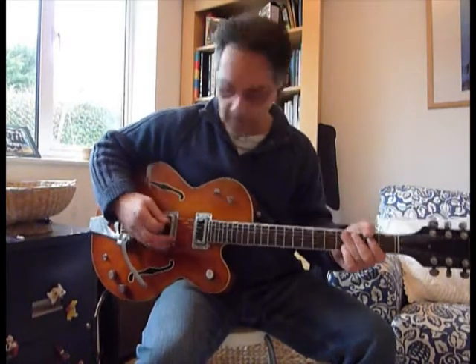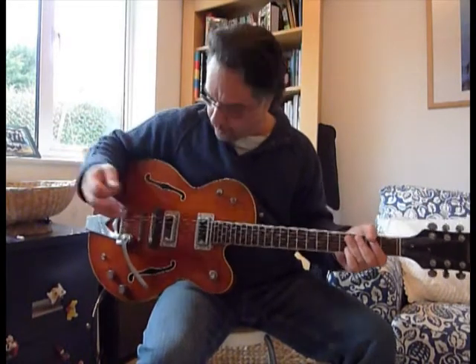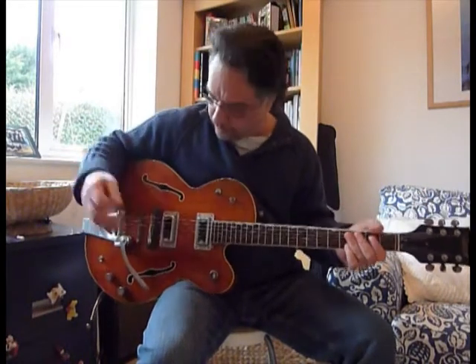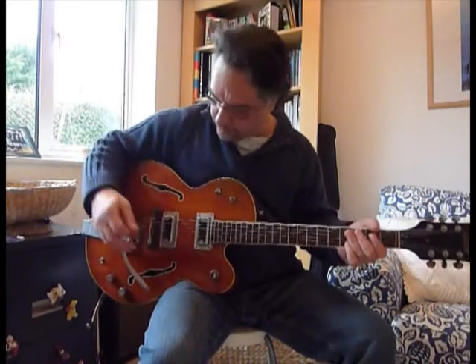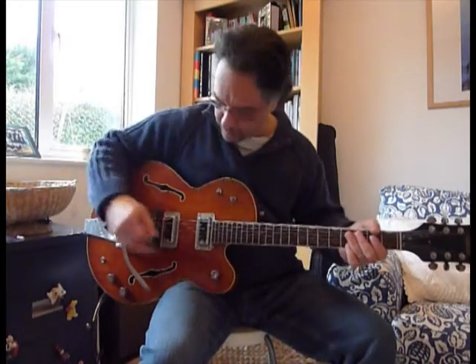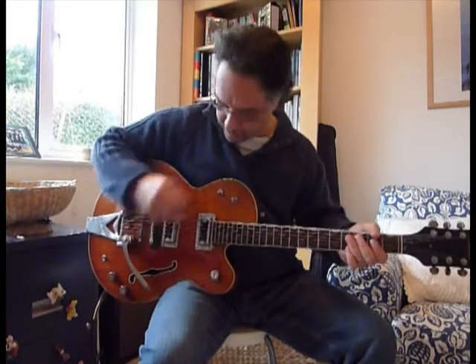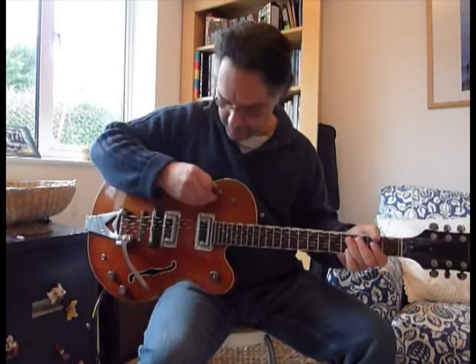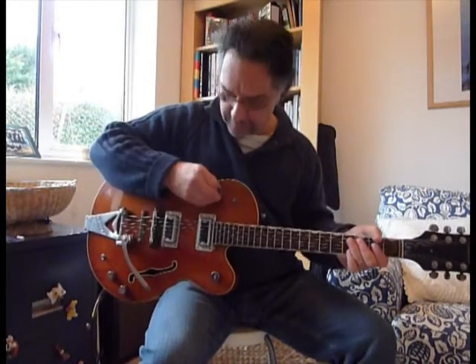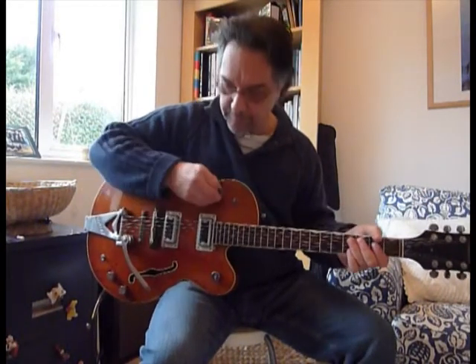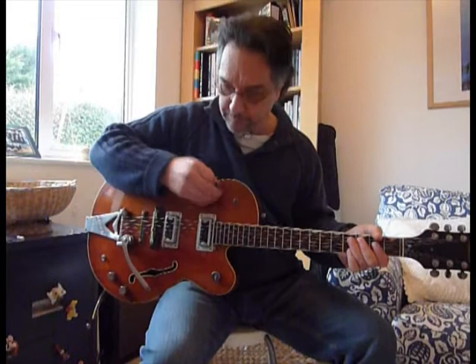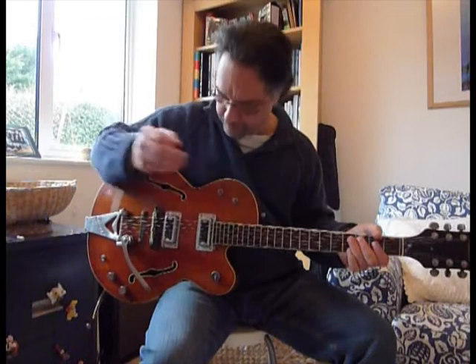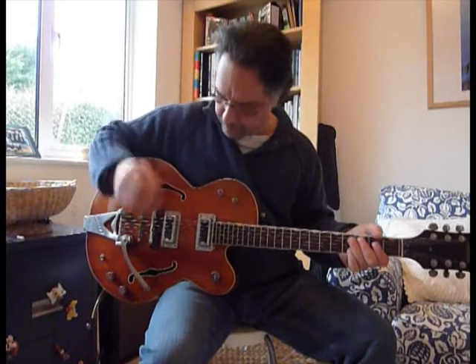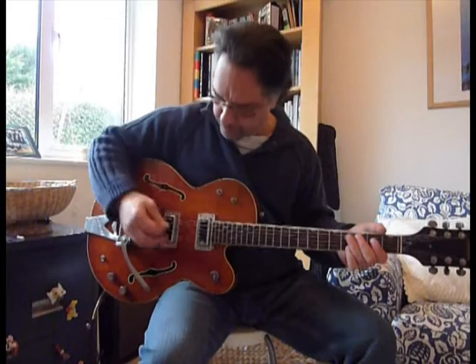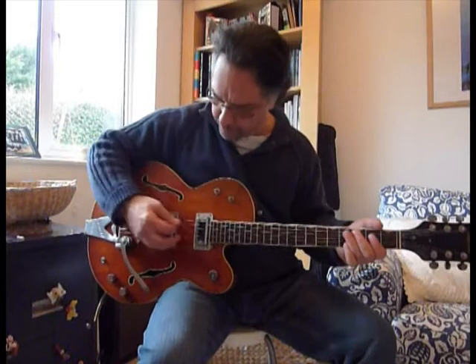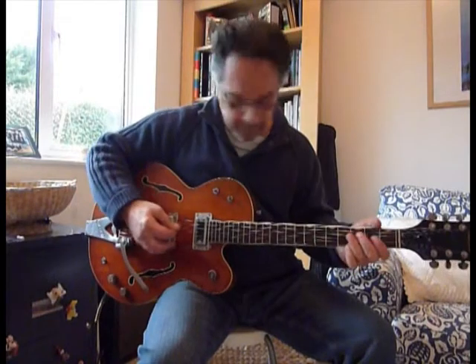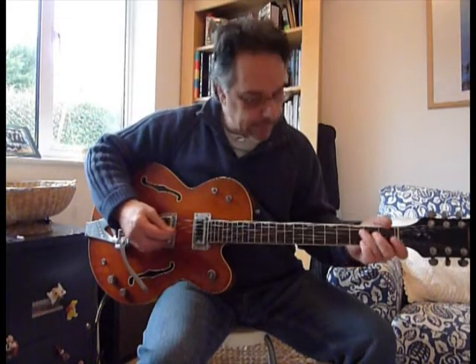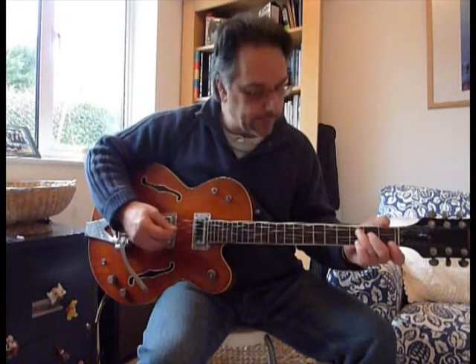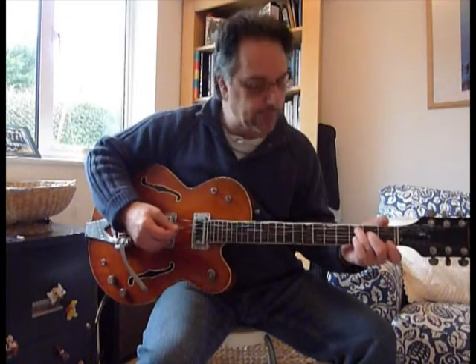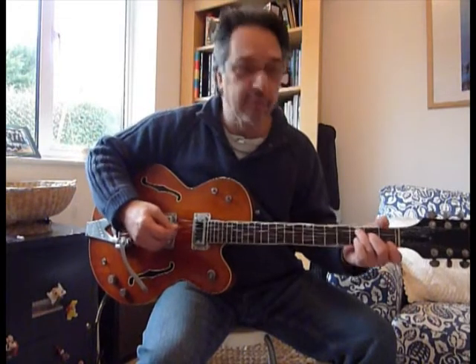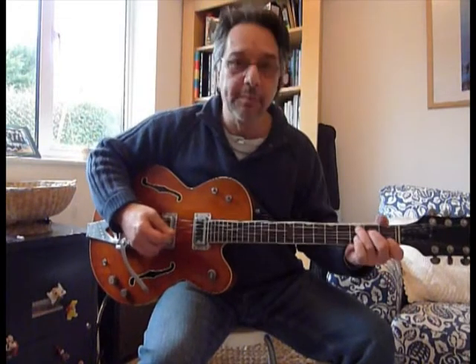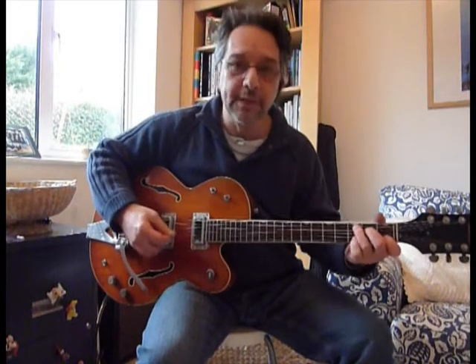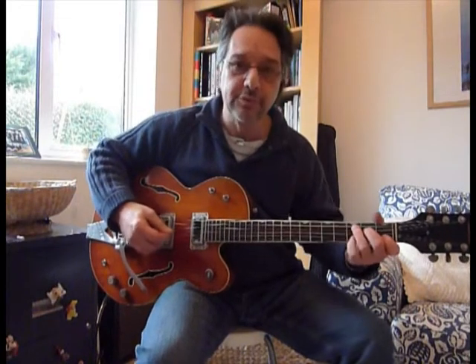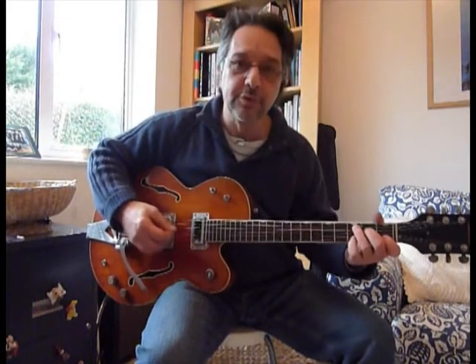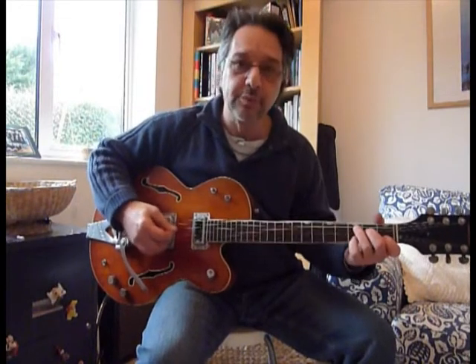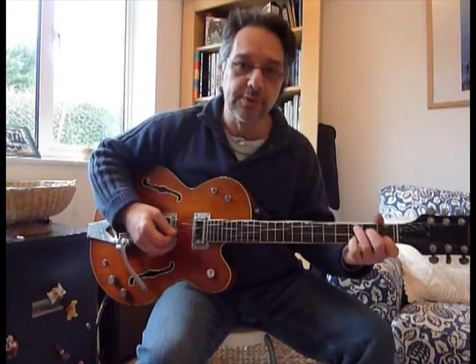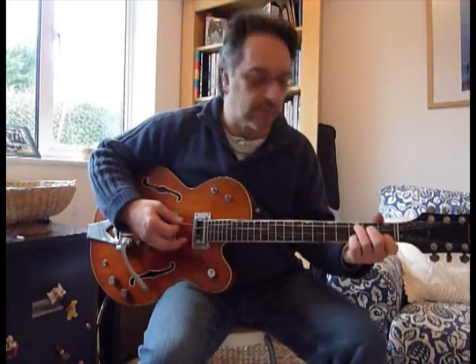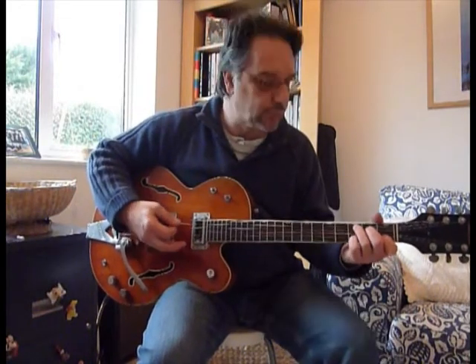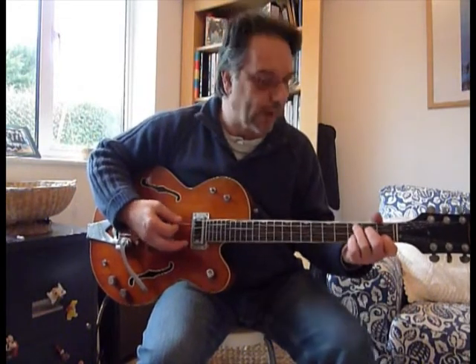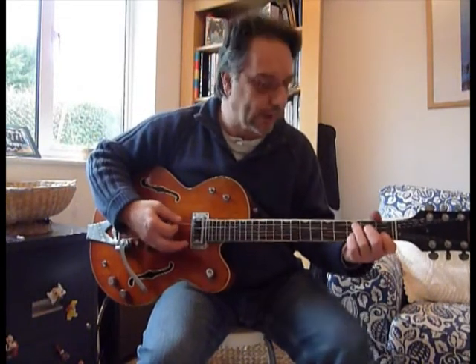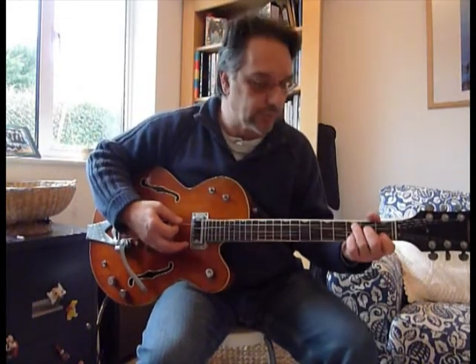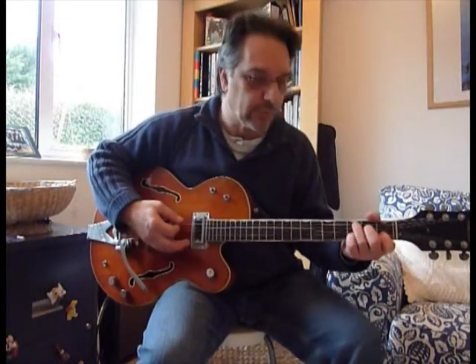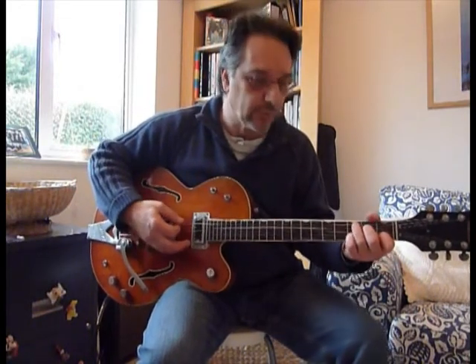And also, if you put both pickups in, you get much more of a mellow tone with a sort of twang to the whole.